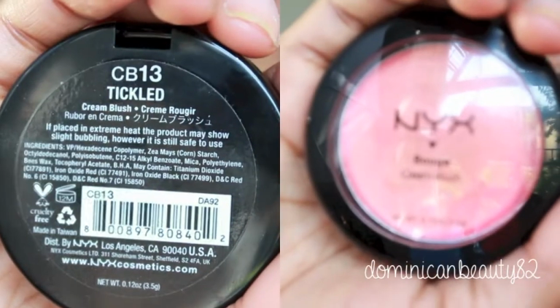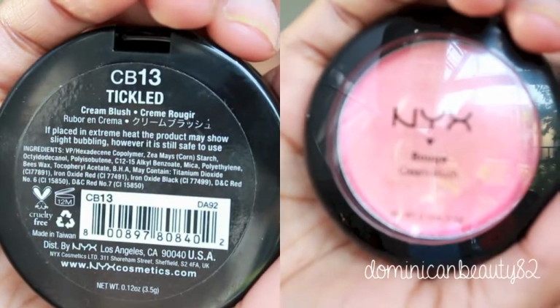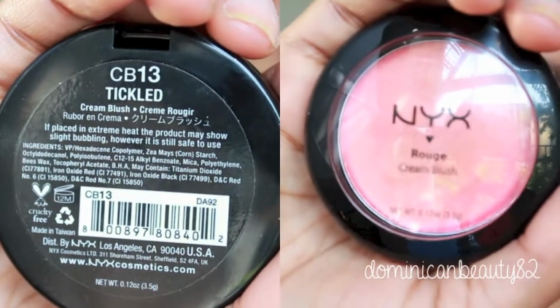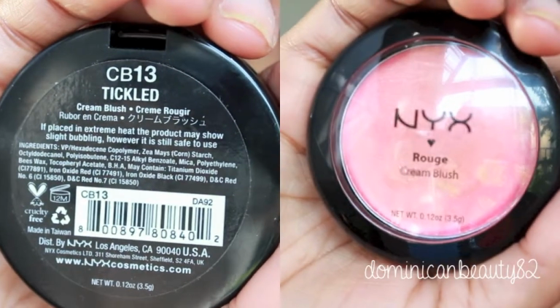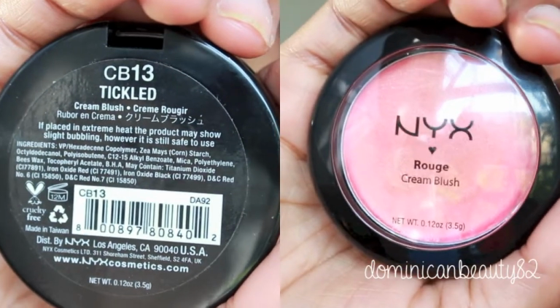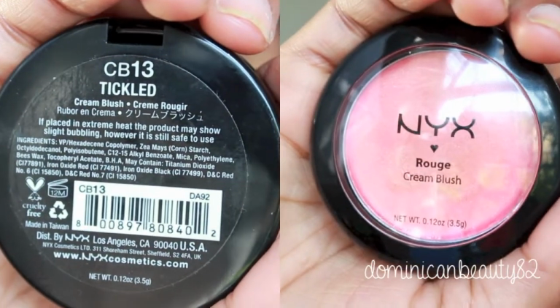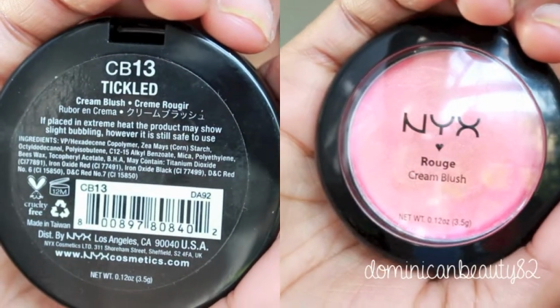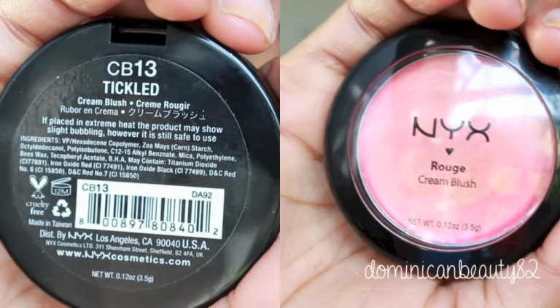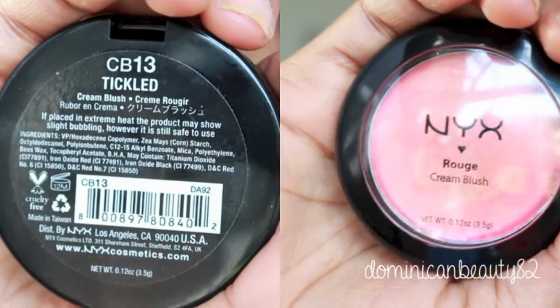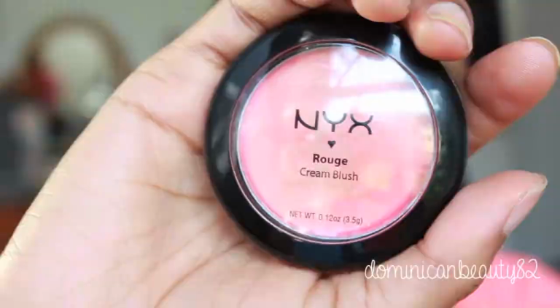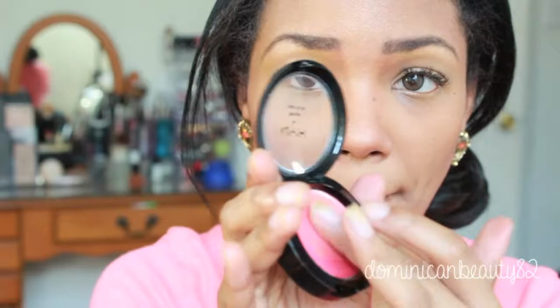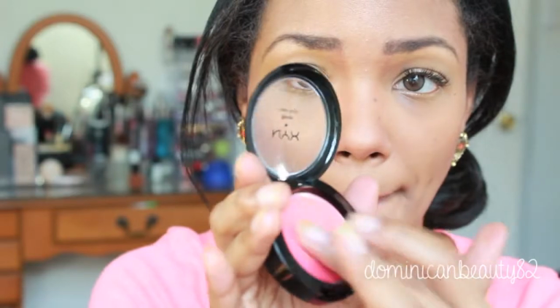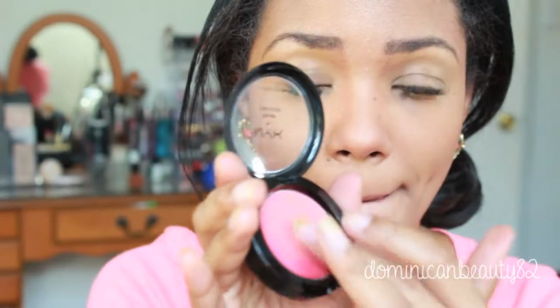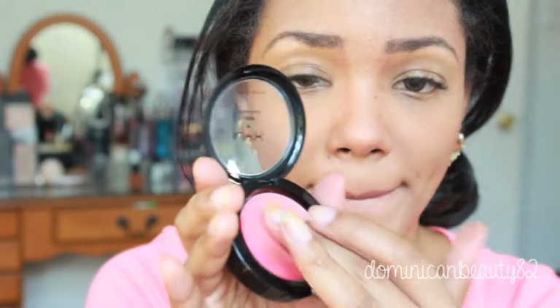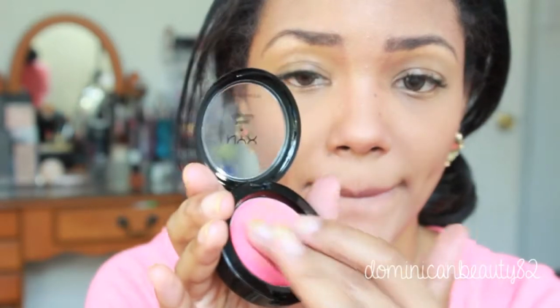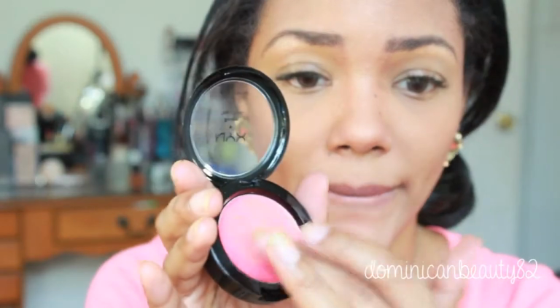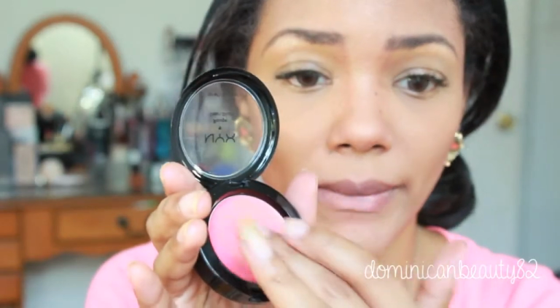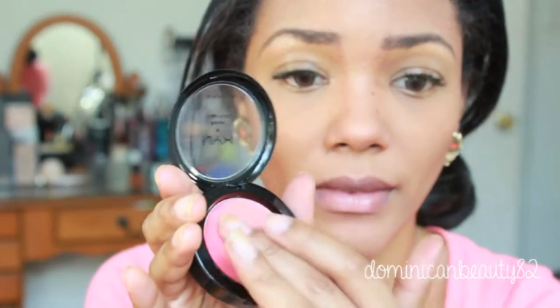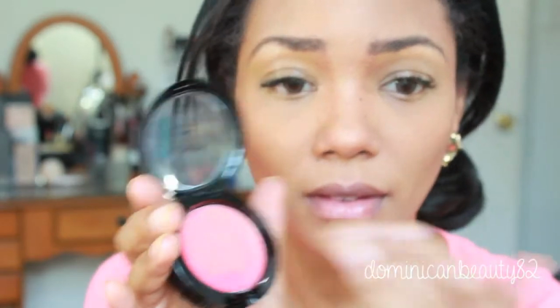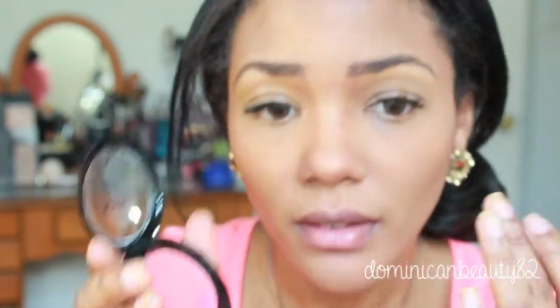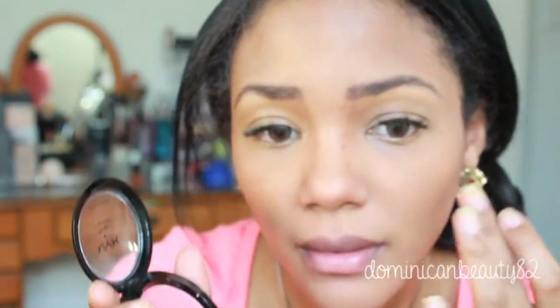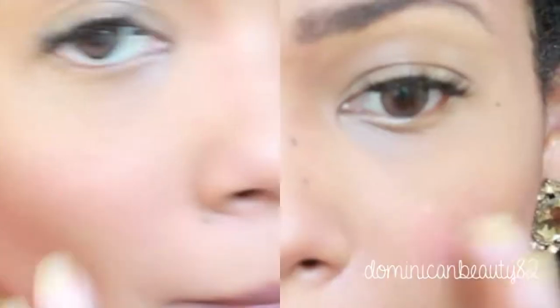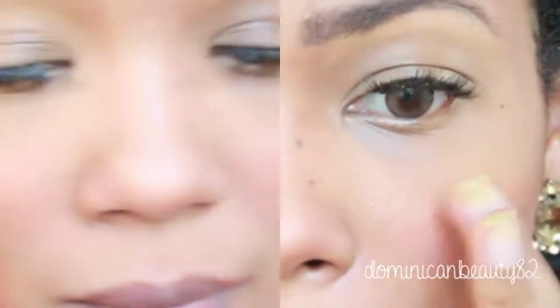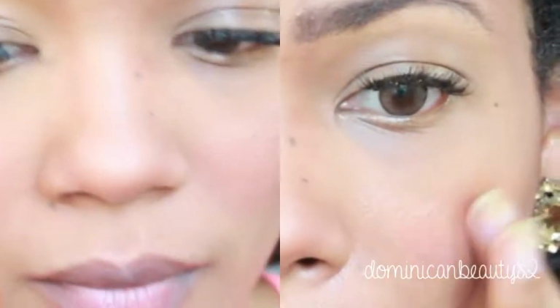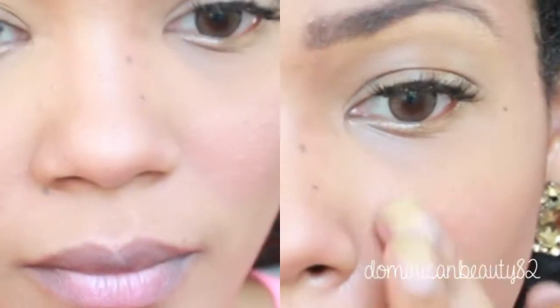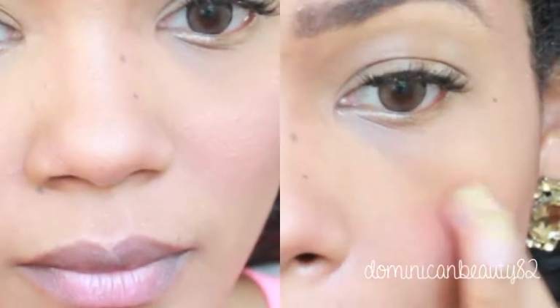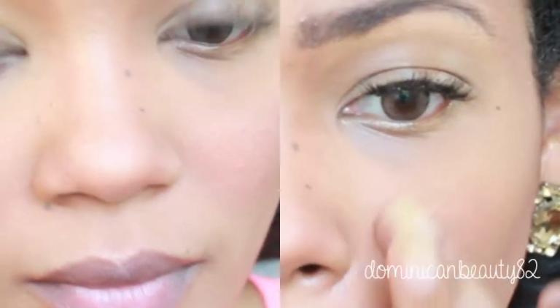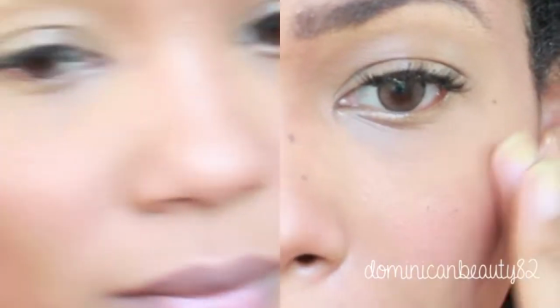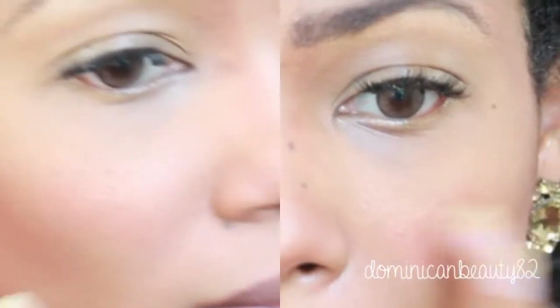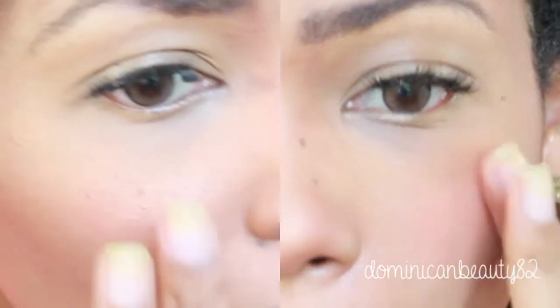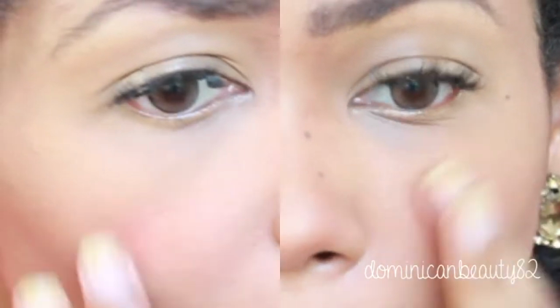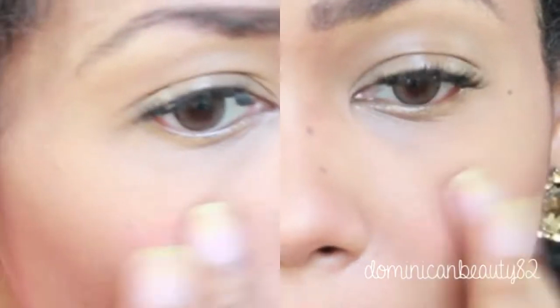Use a rose goldish pink on the apples of your cheeks. This cream blush will add light to your face.